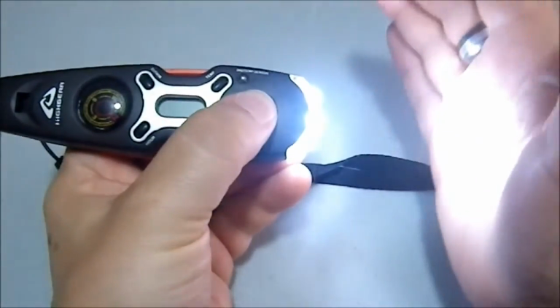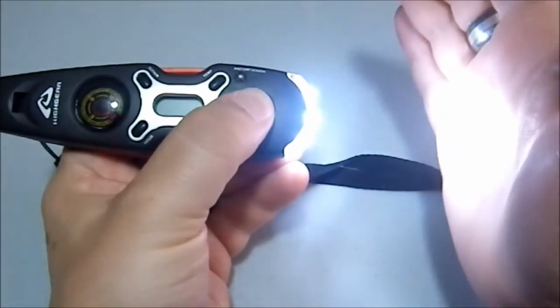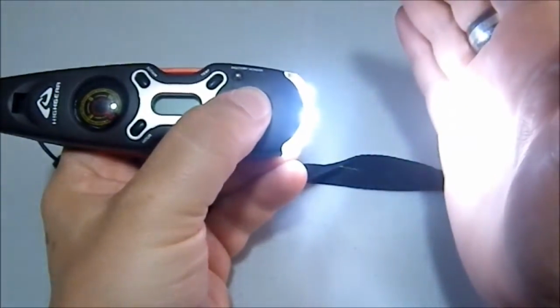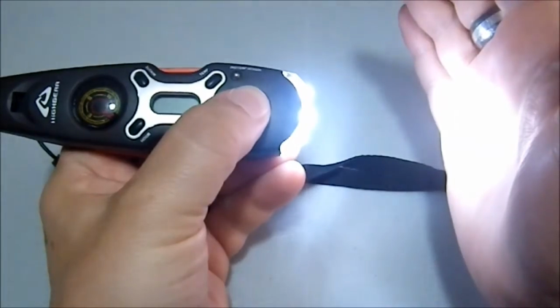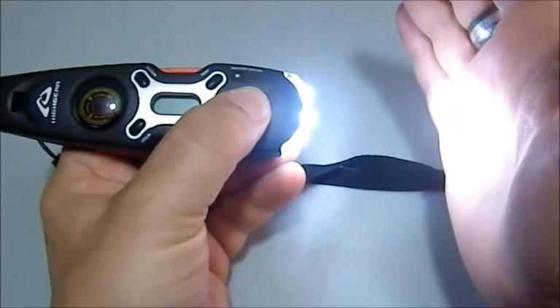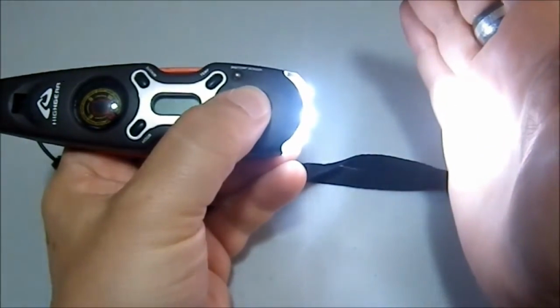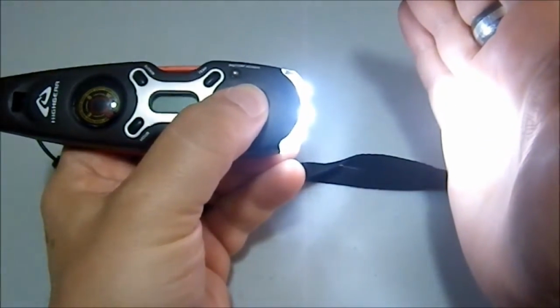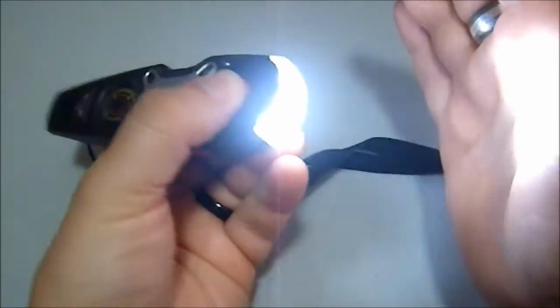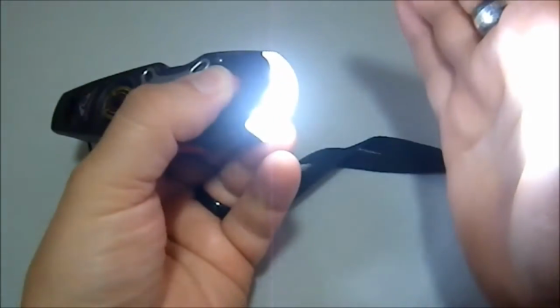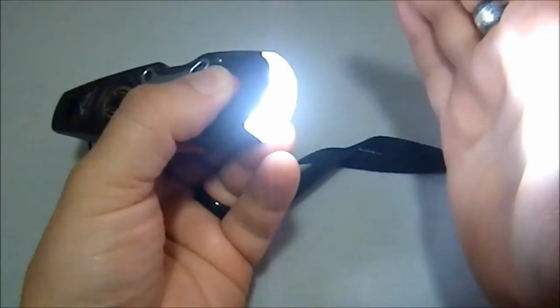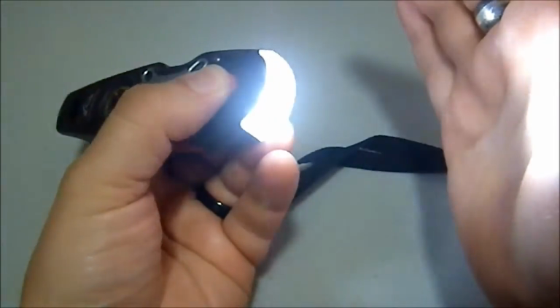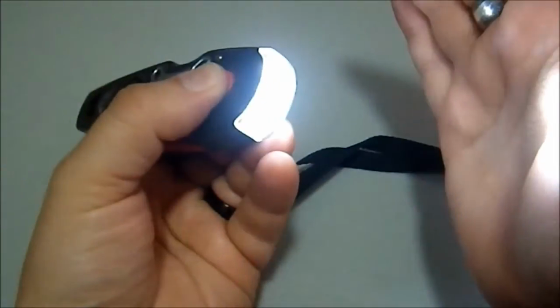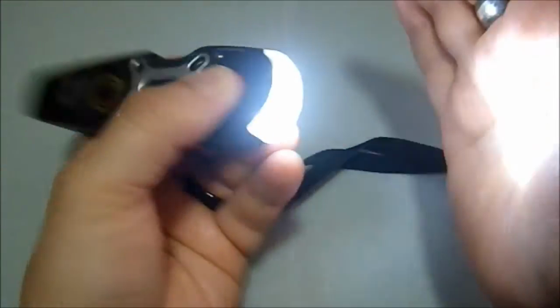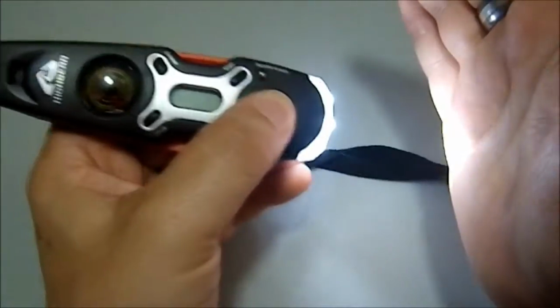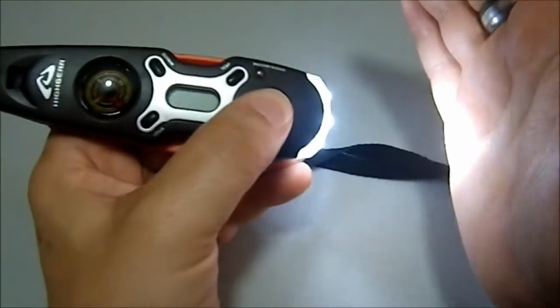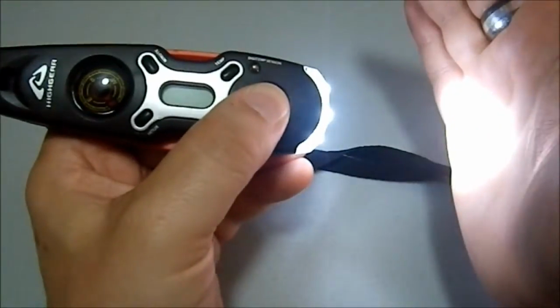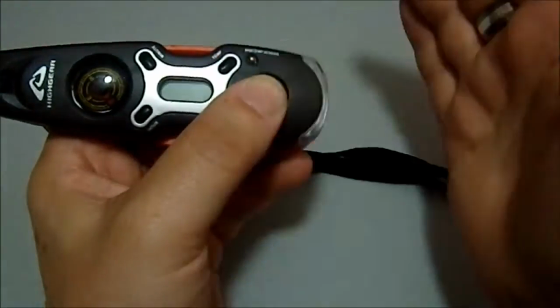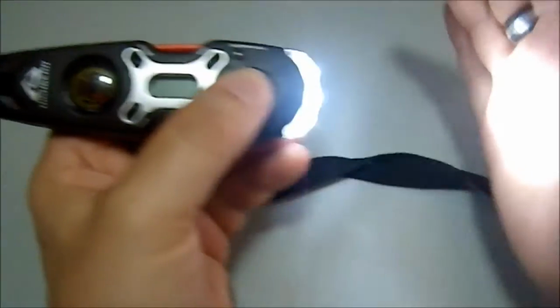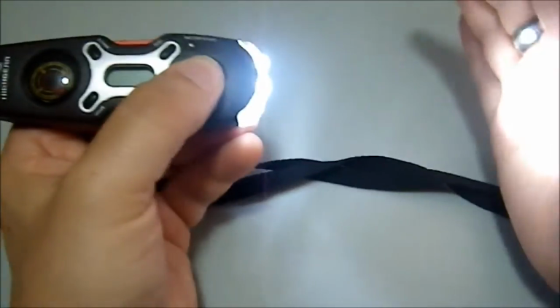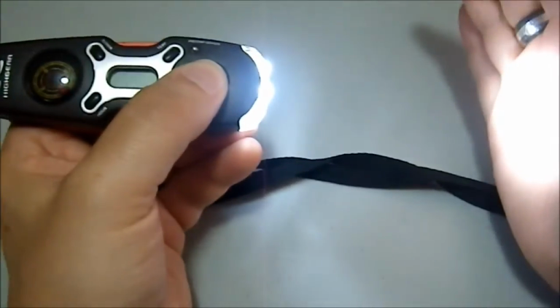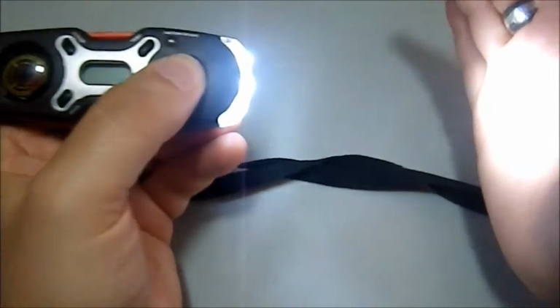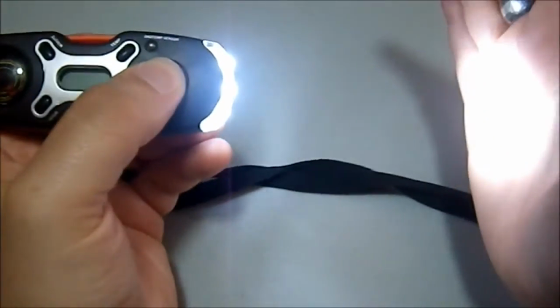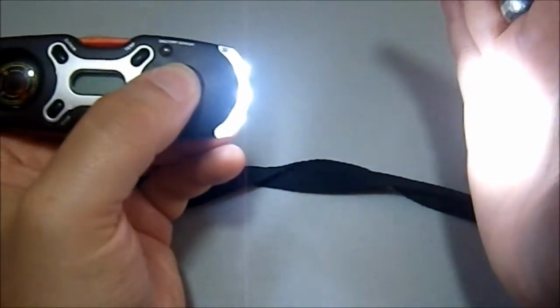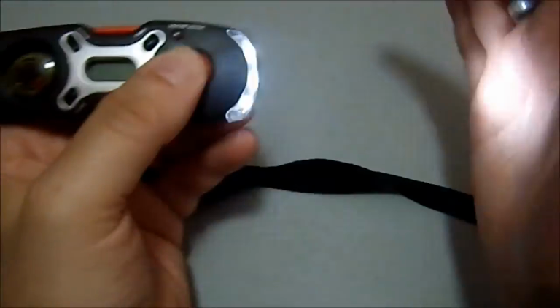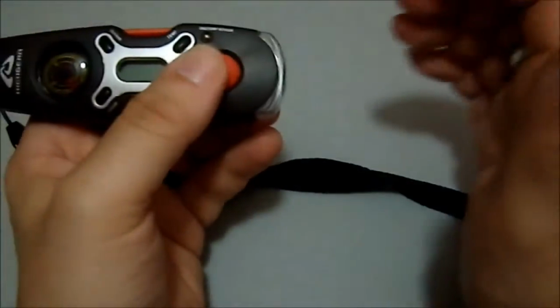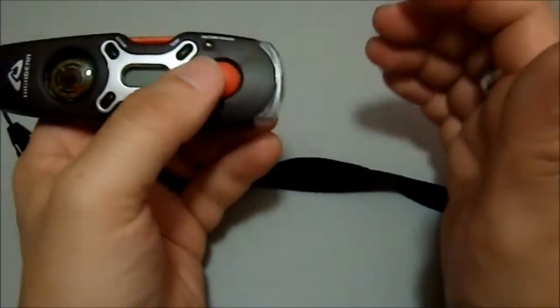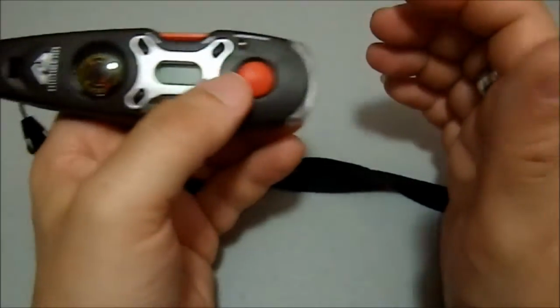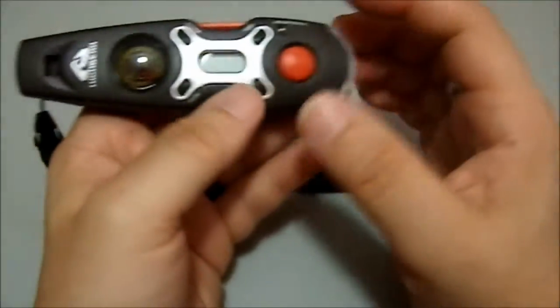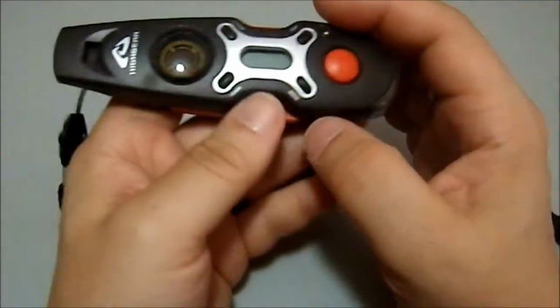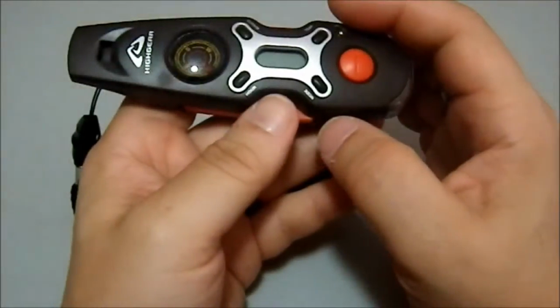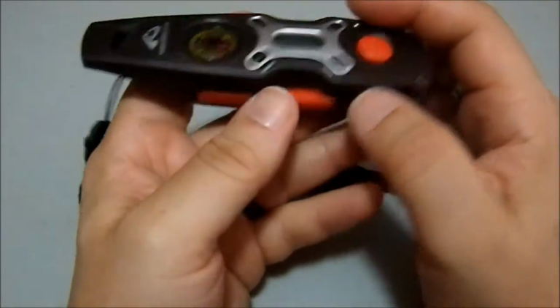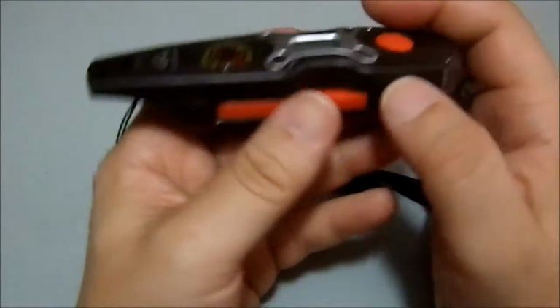It's got a flashlight, and the flashlight still works. Three bulbs, which is nice. It gives you some decent flood, though you're not going to get a lot of throw out of something this small.